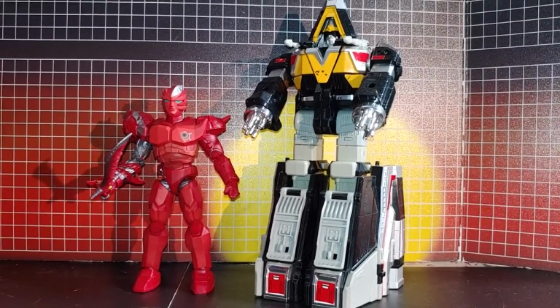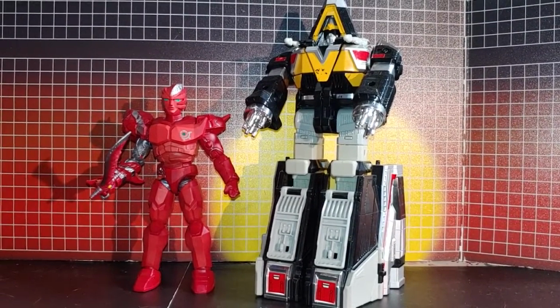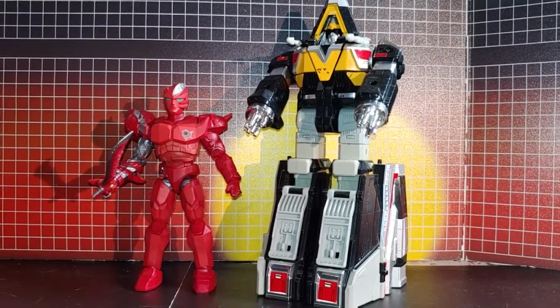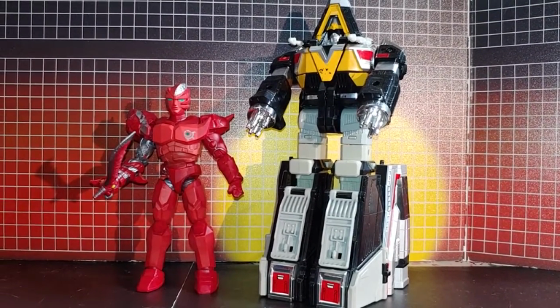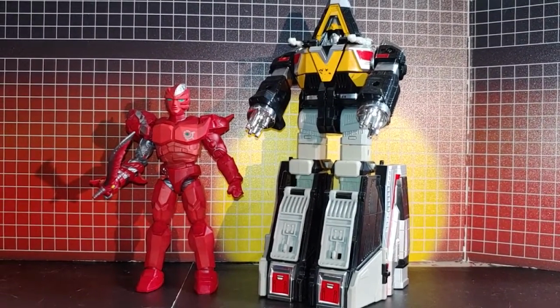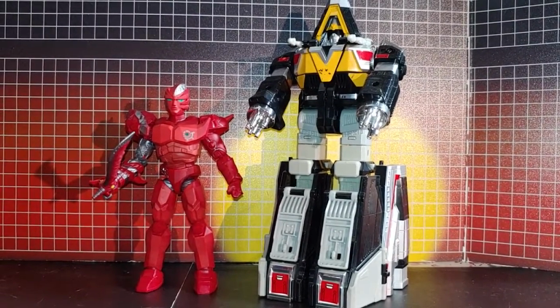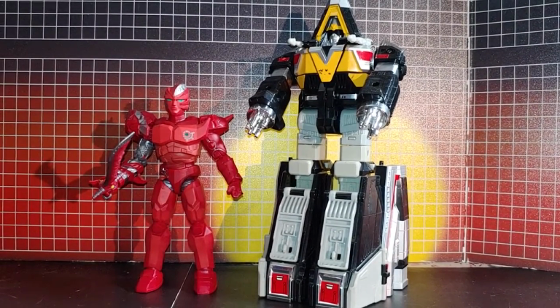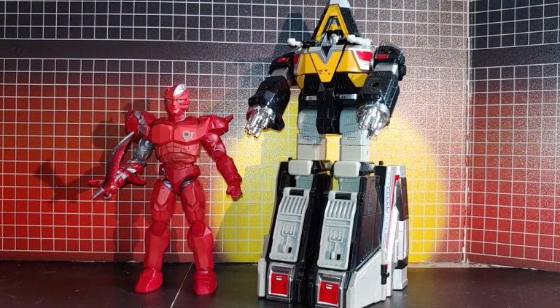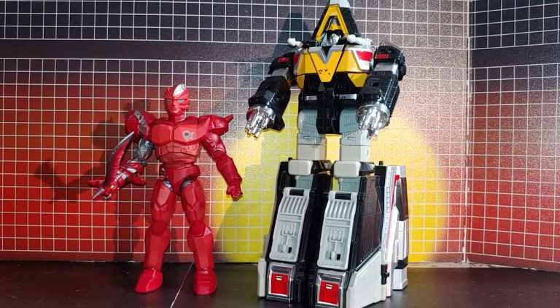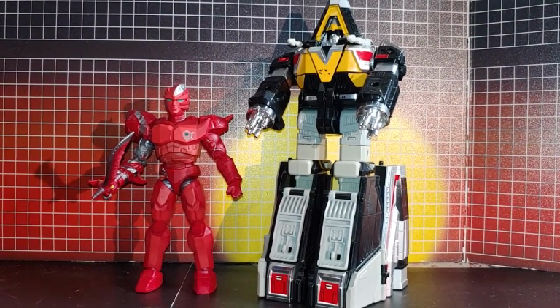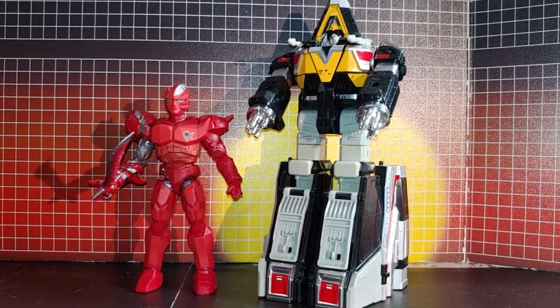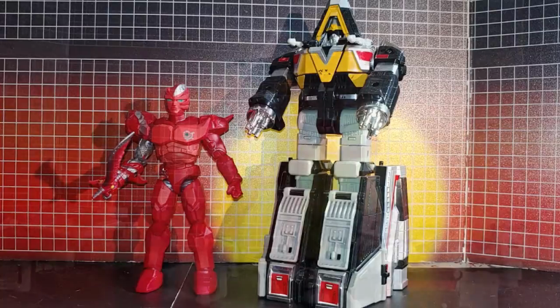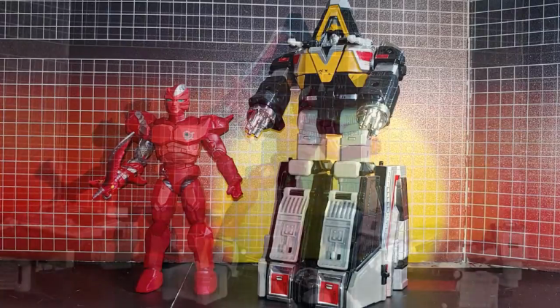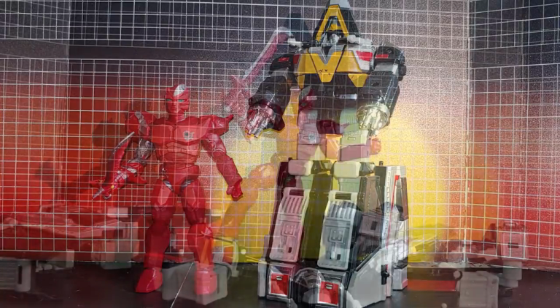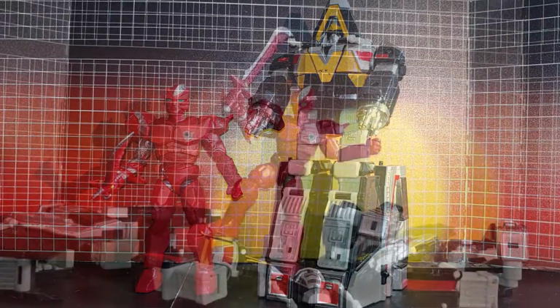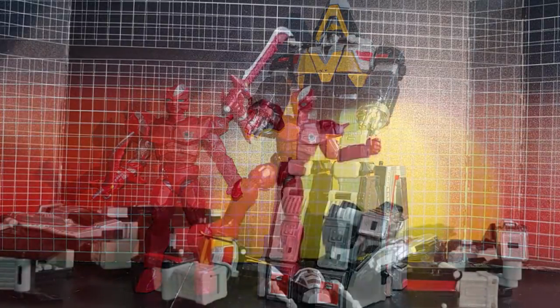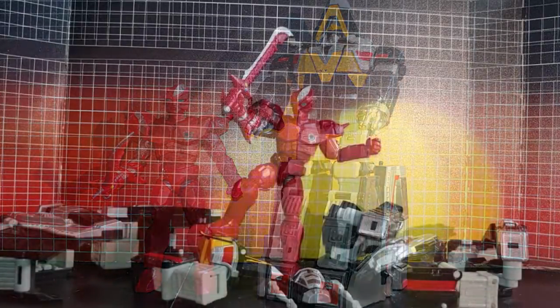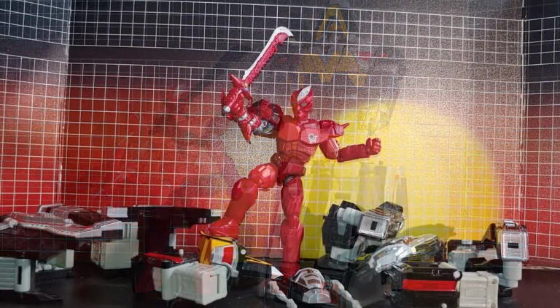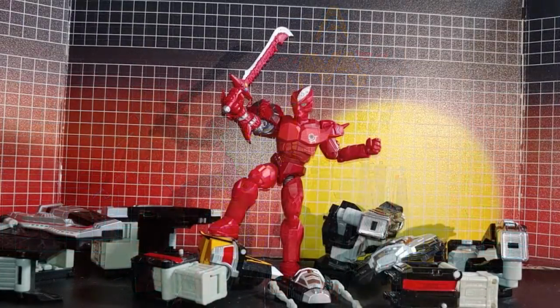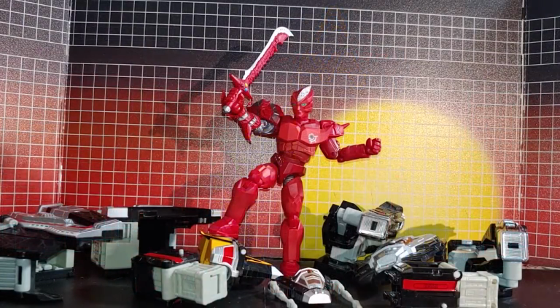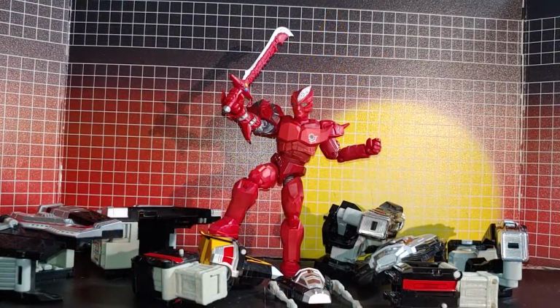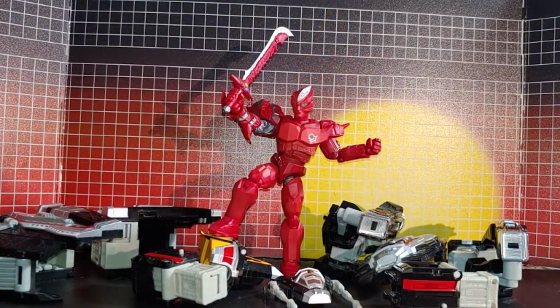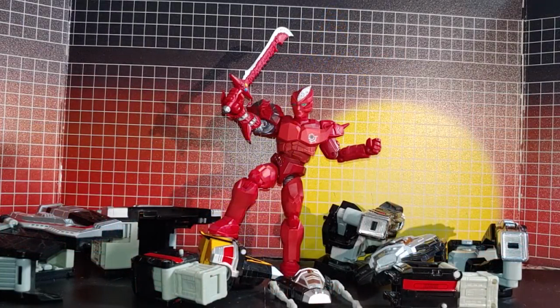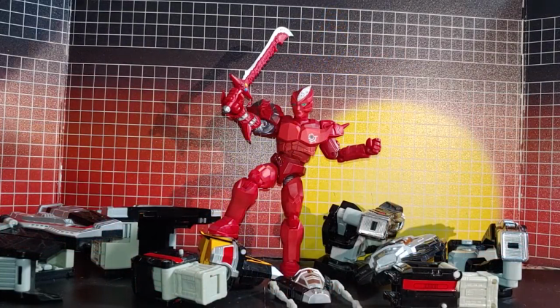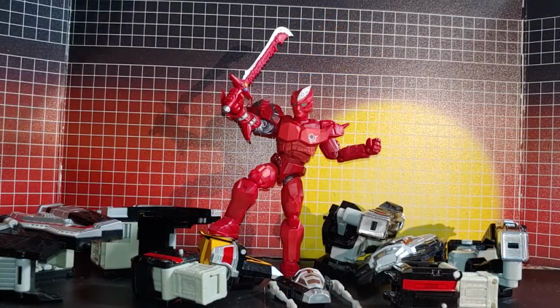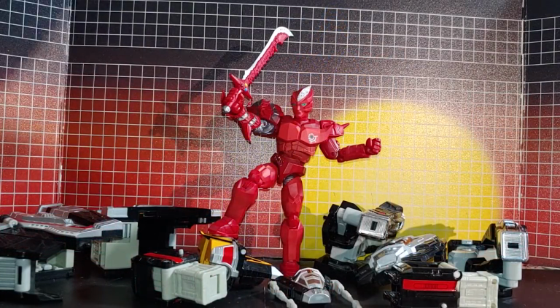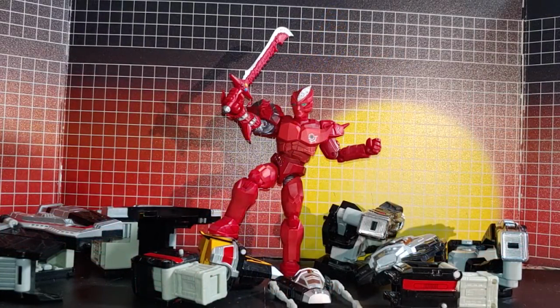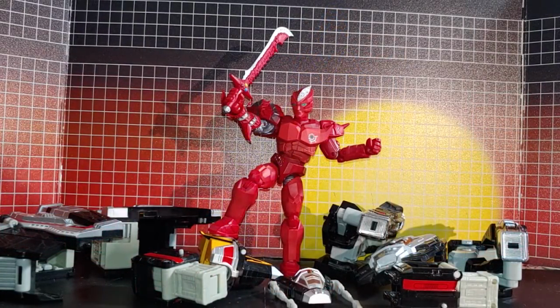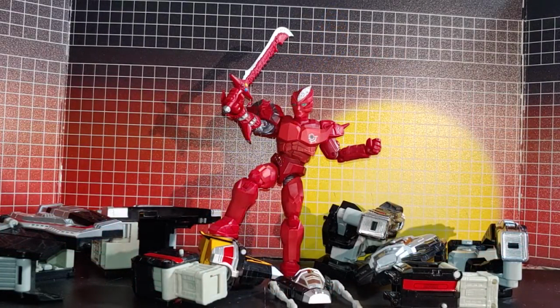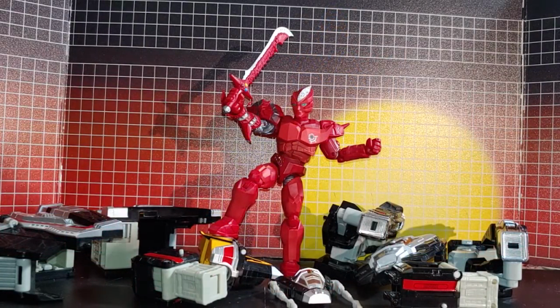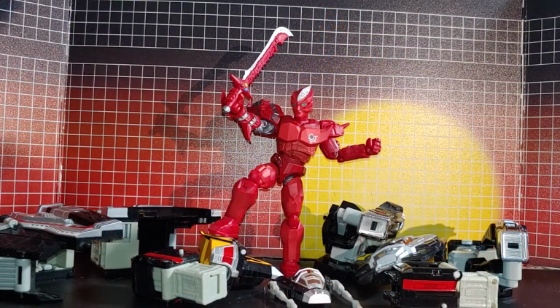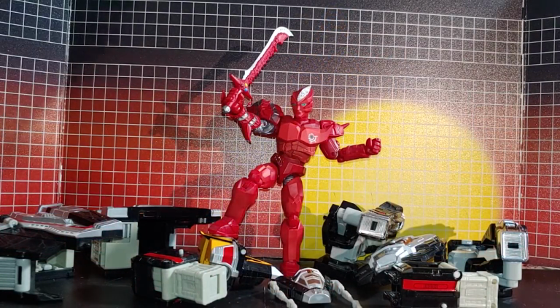And just because — this is my Deluxe Delta Megazord. That's about it, thanks for watching!